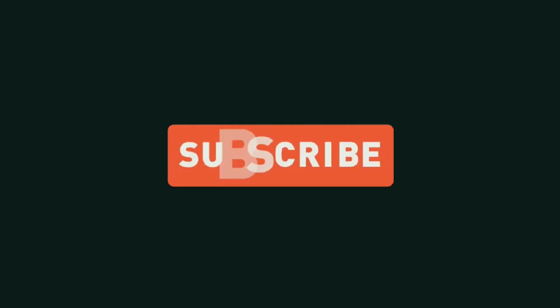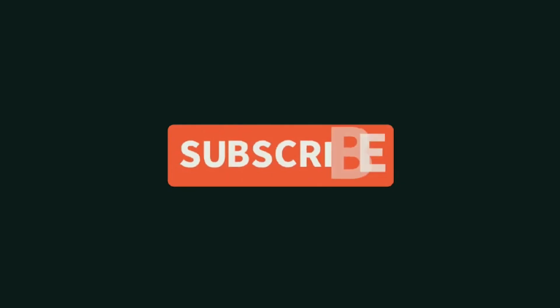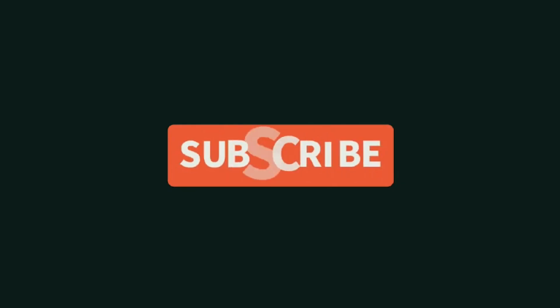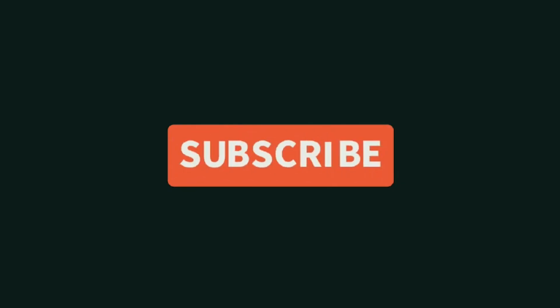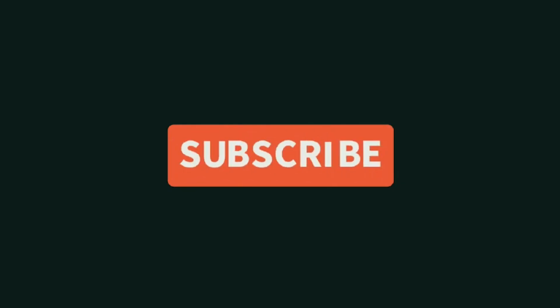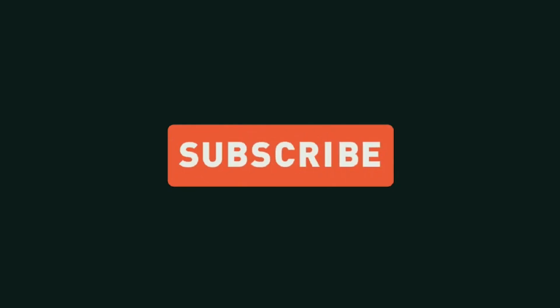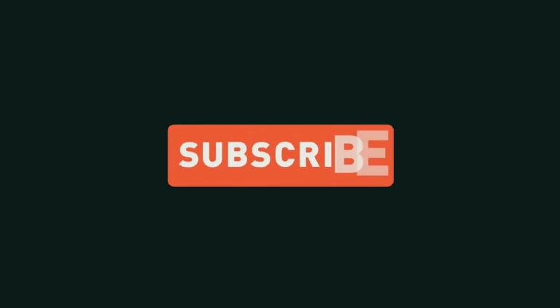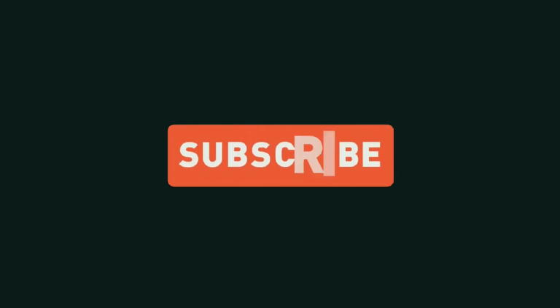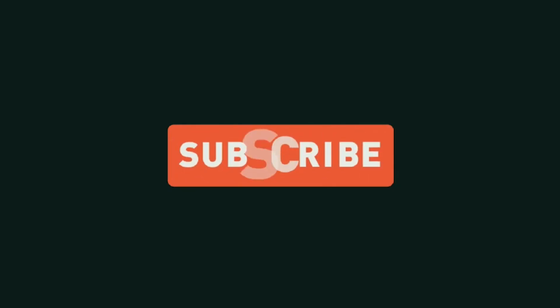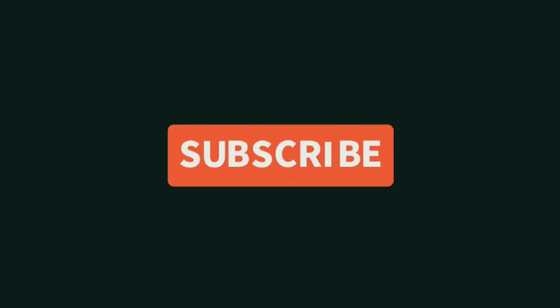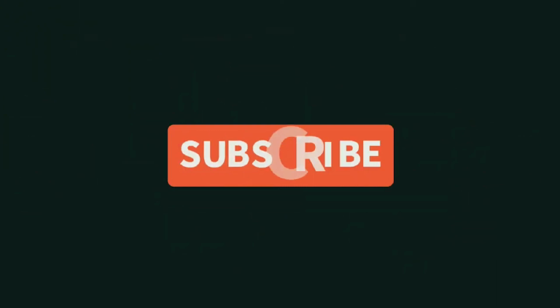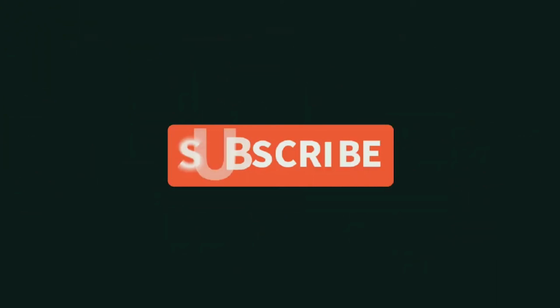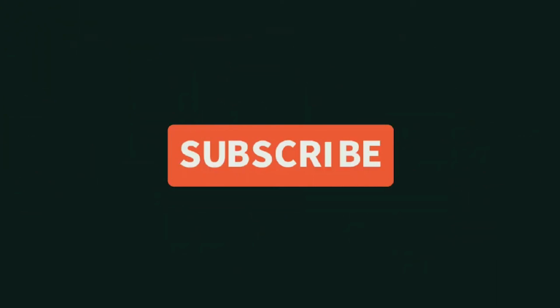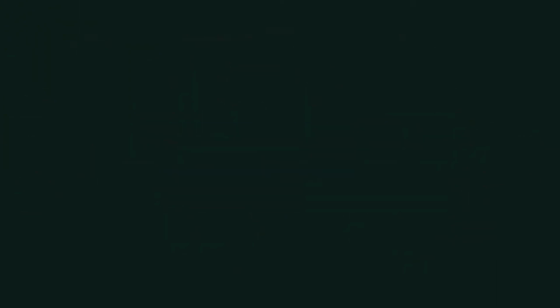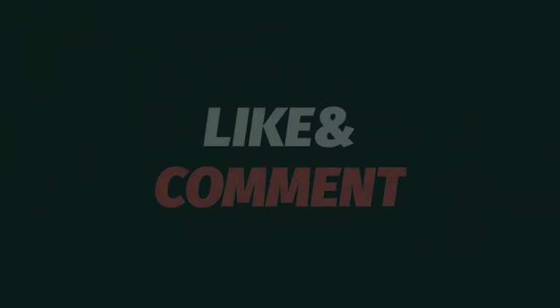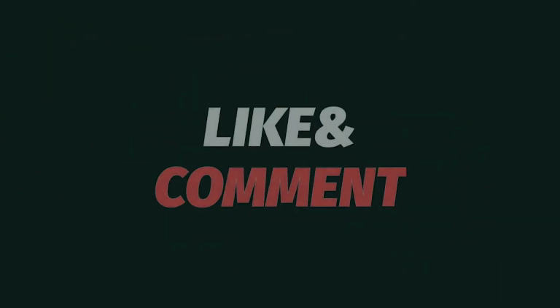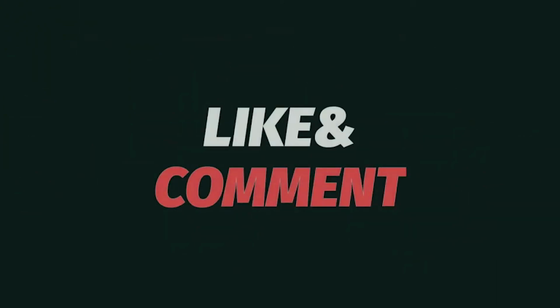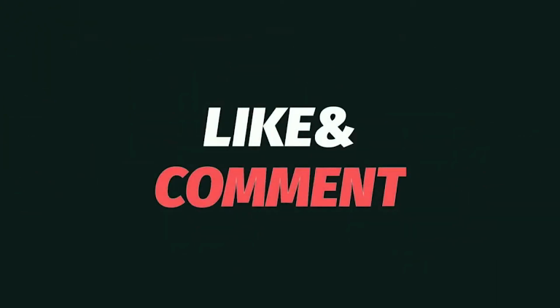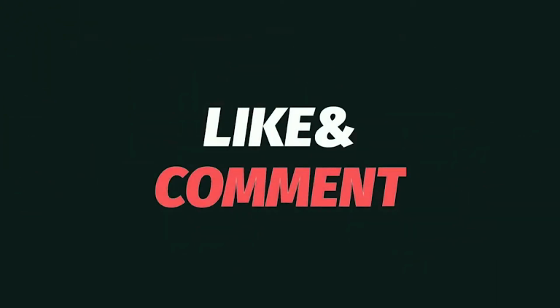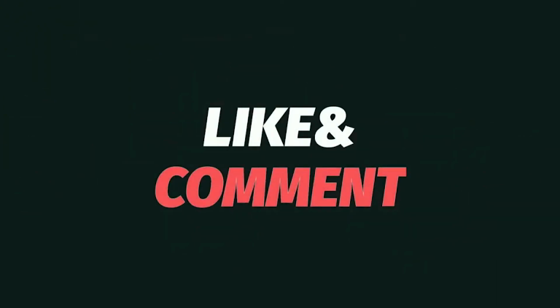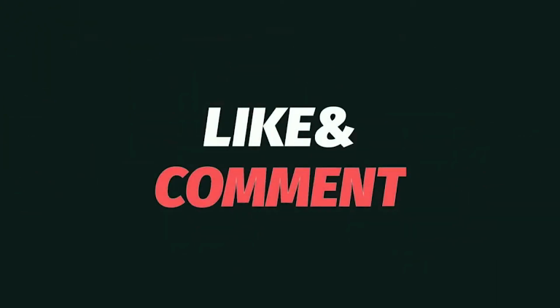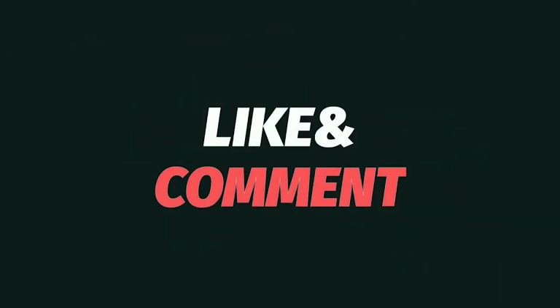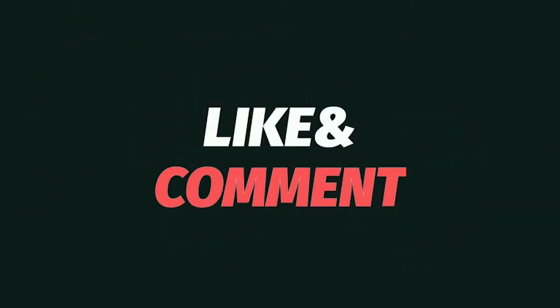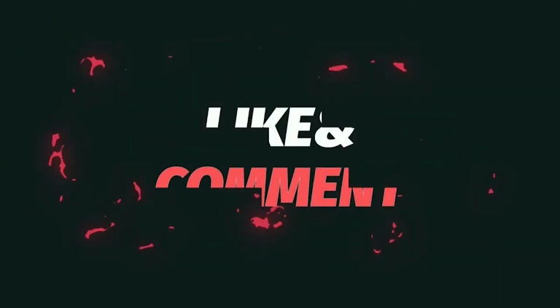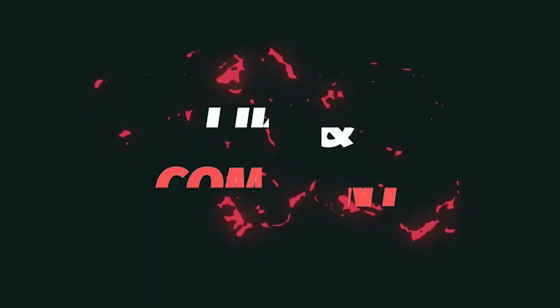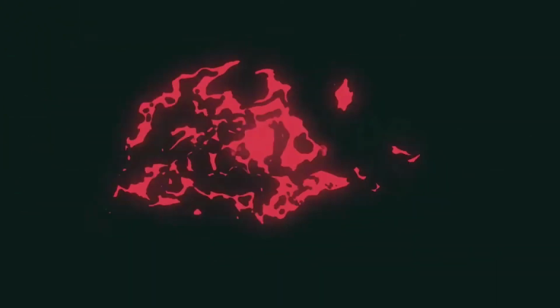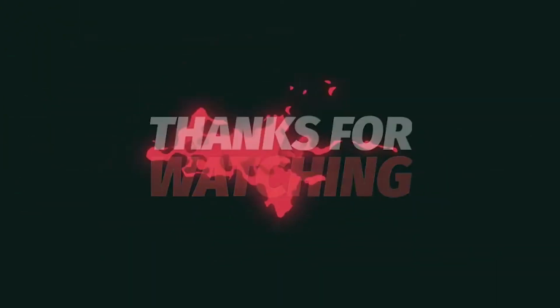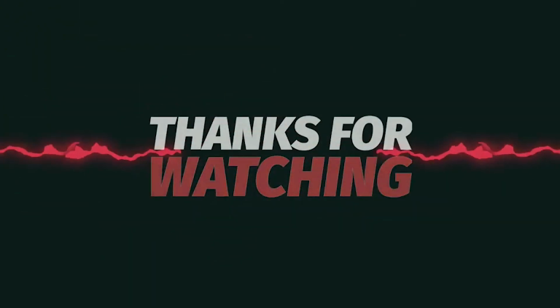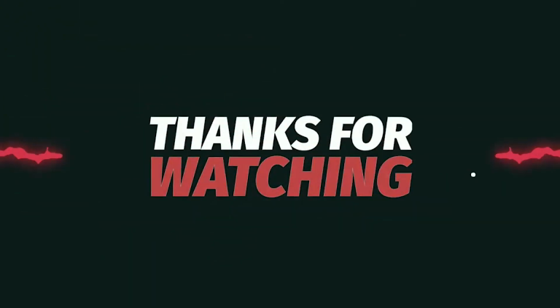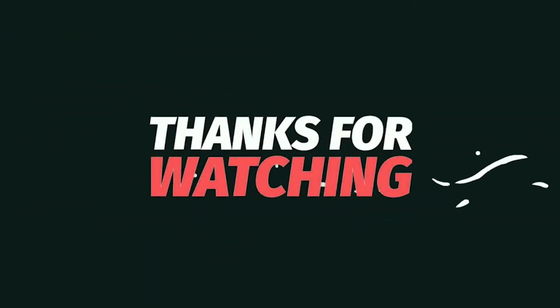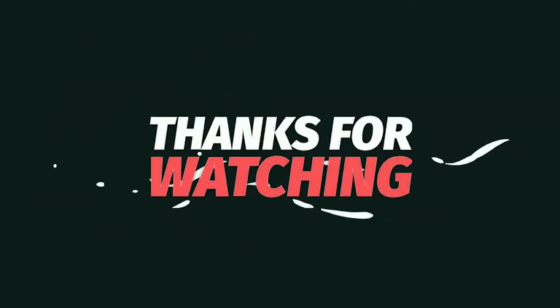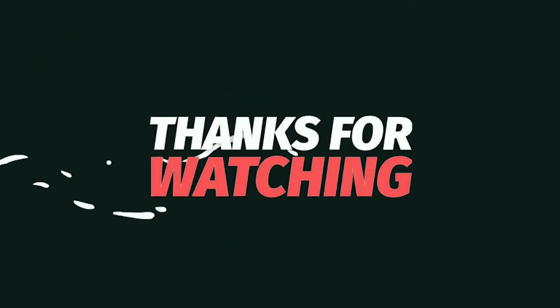Don't forget to subscribe to our channel or follow us for more valuable tips, updates, and exclusive opportunities to maximize your earning potential.